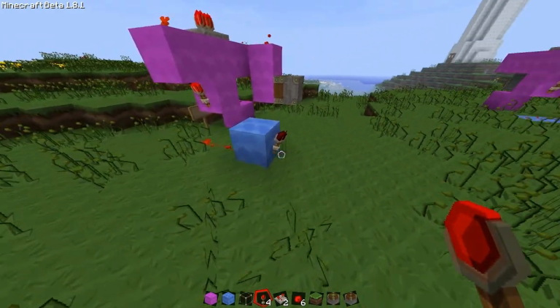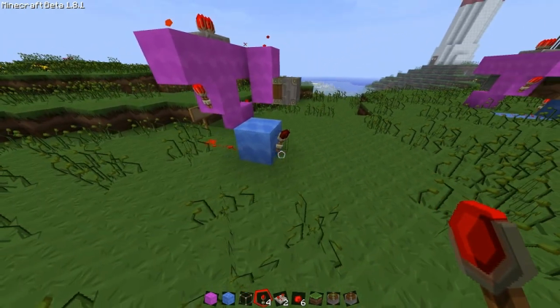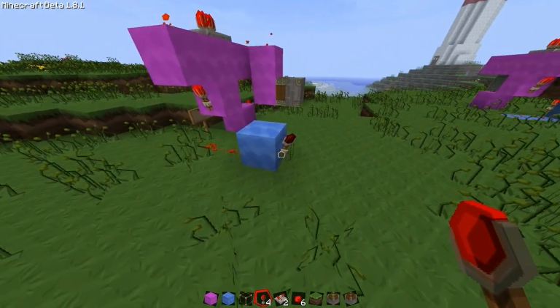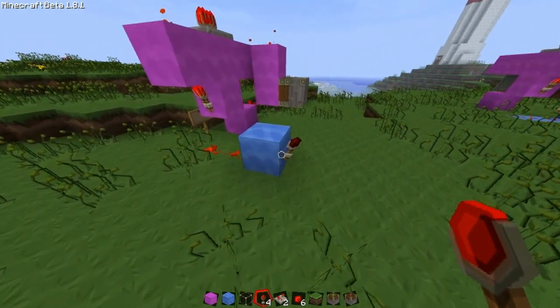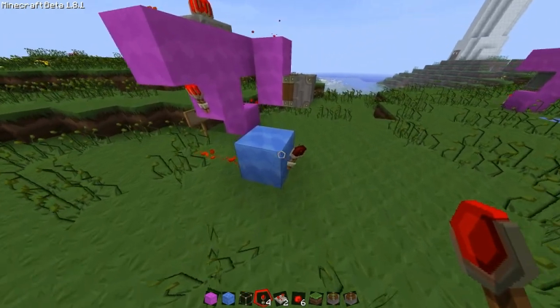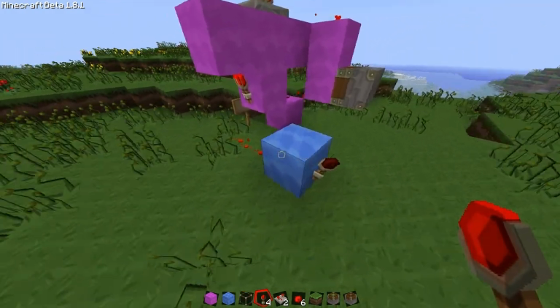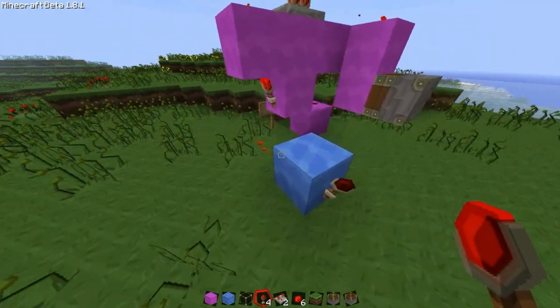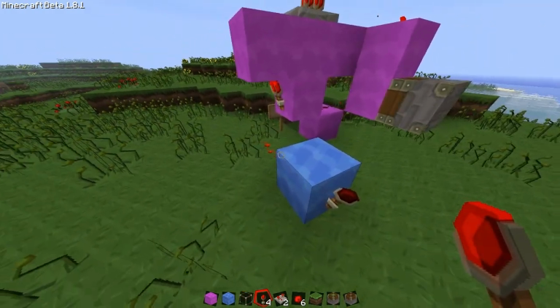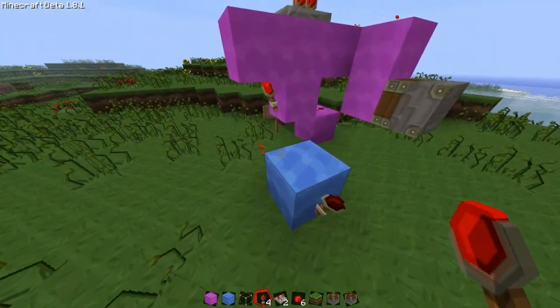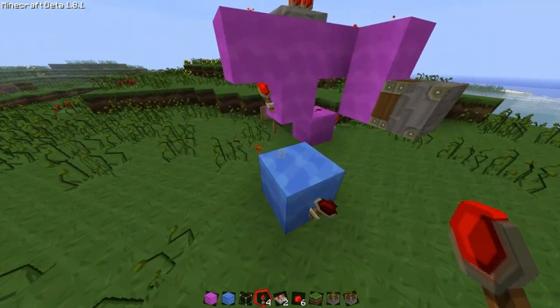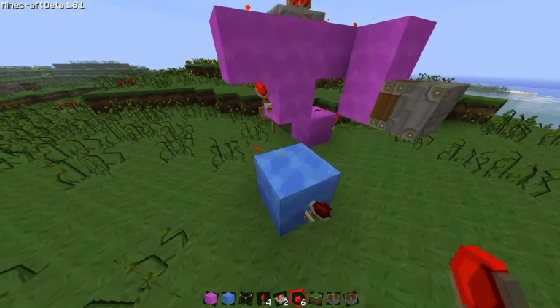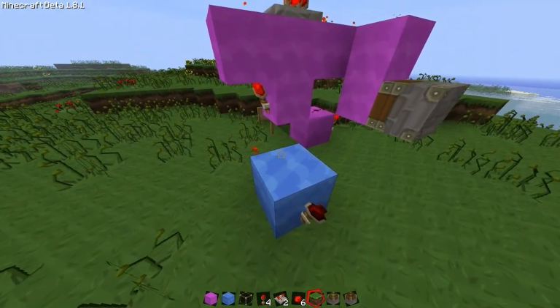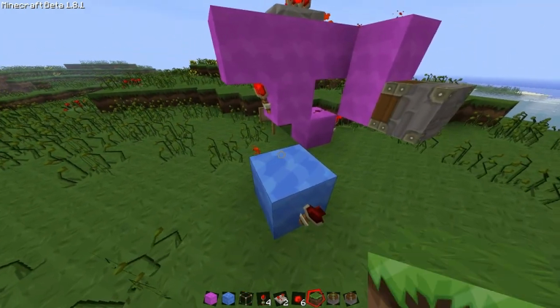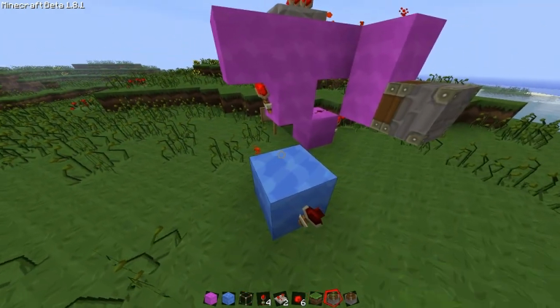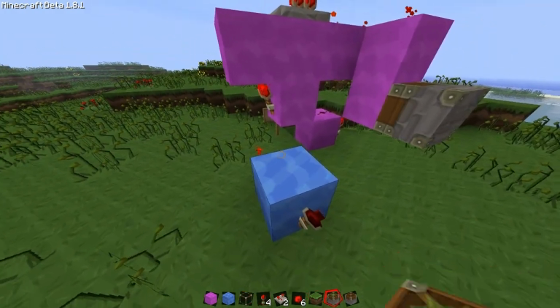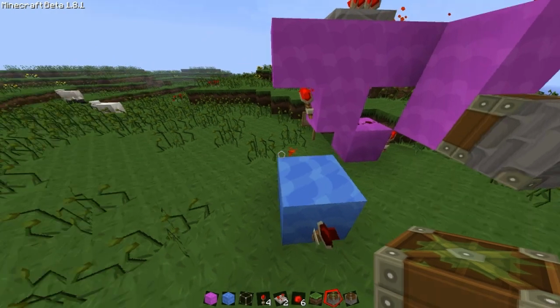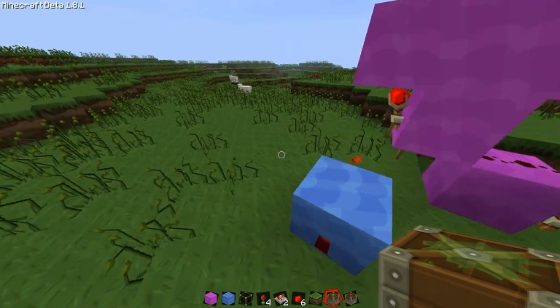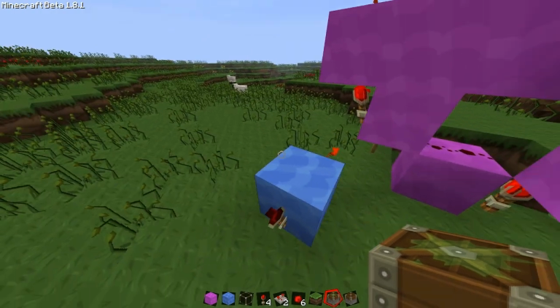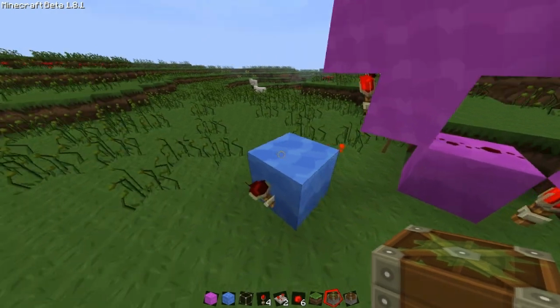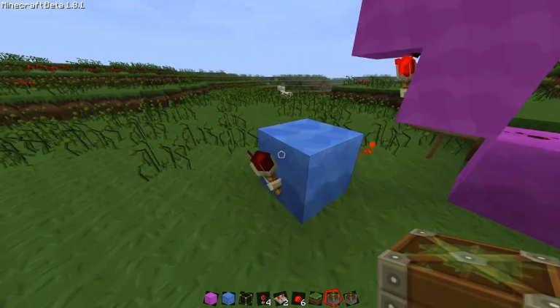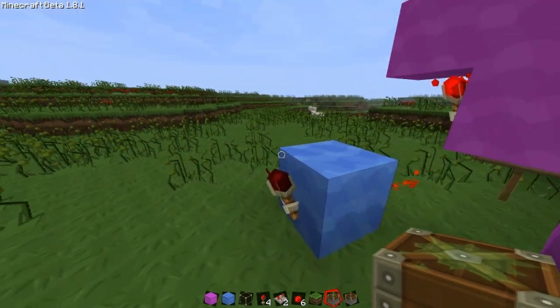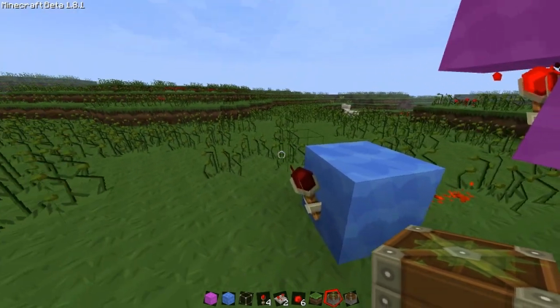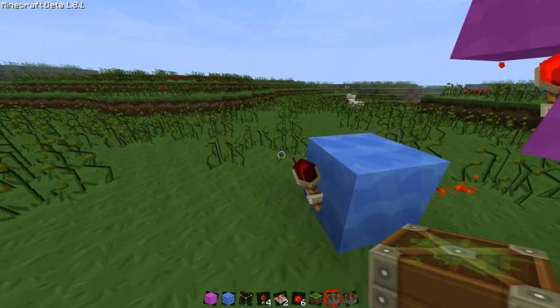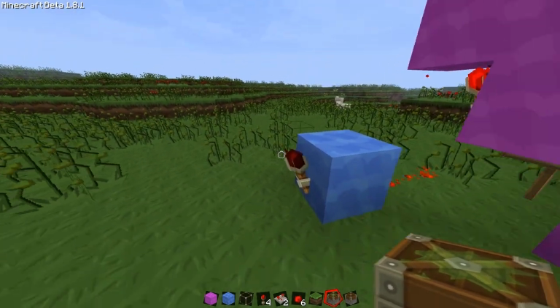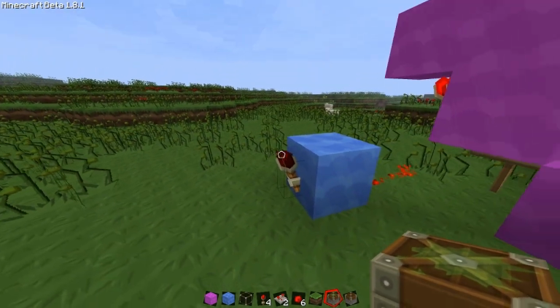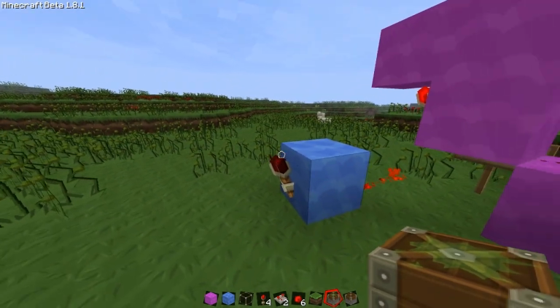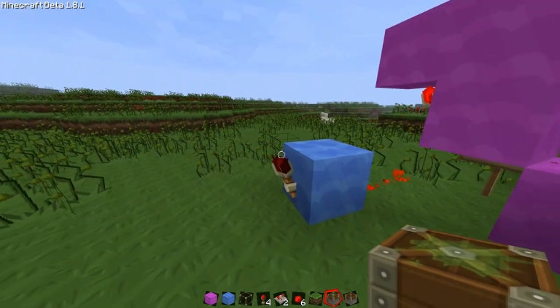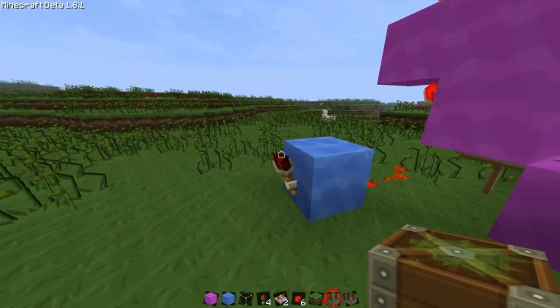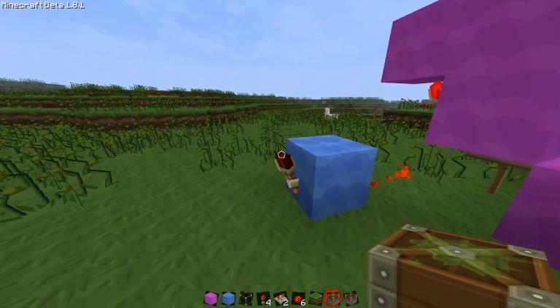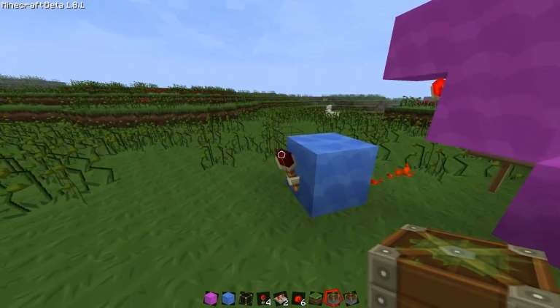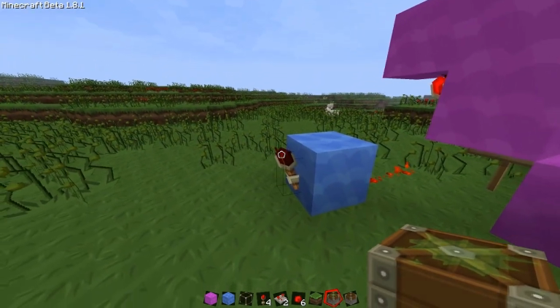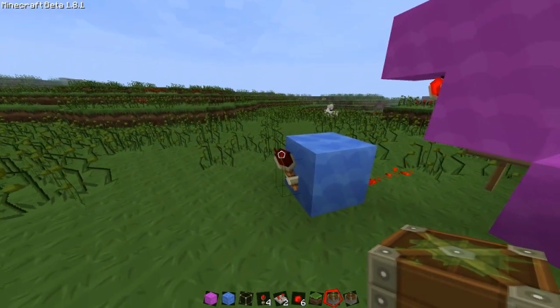And that just goes right there to a sticky piston.